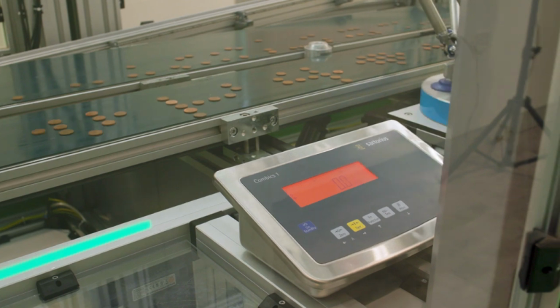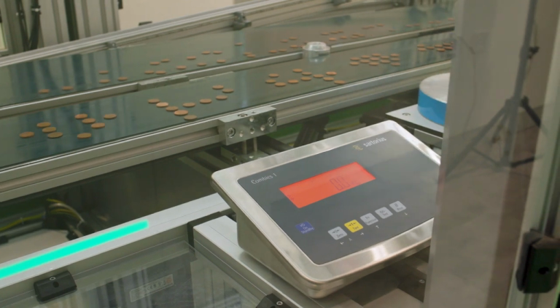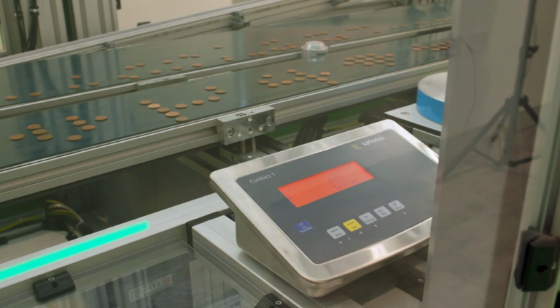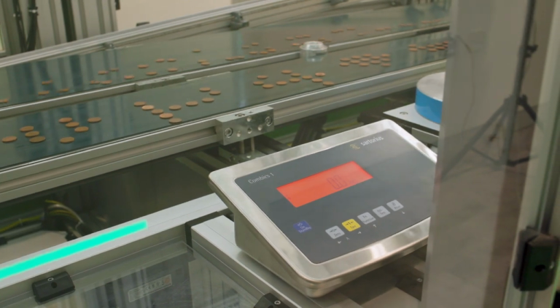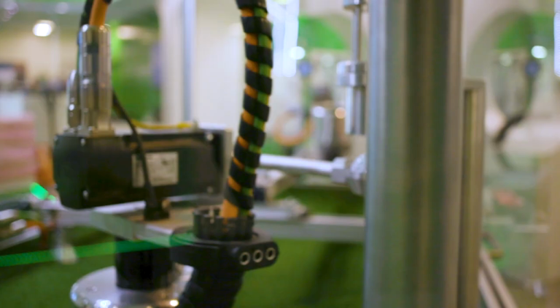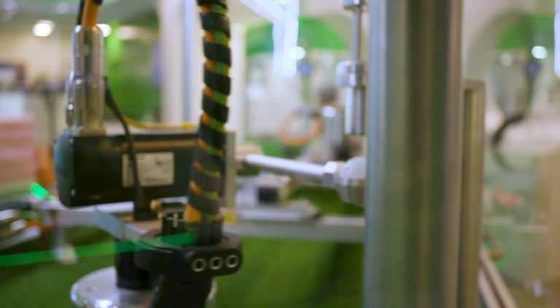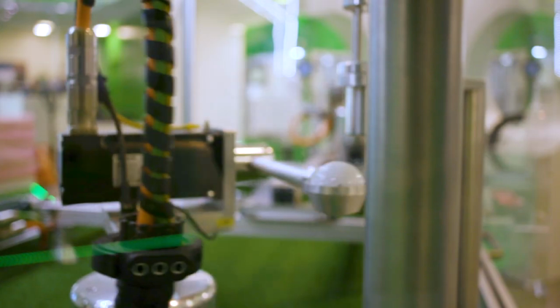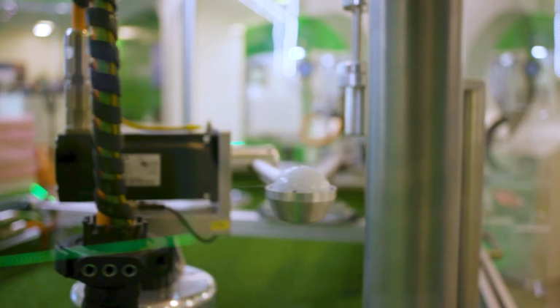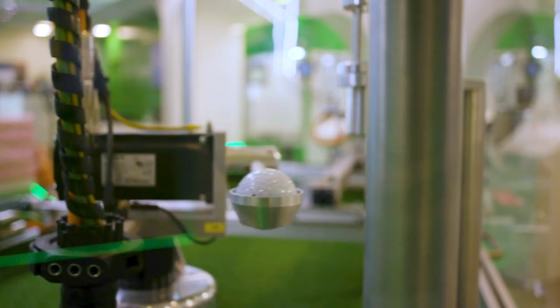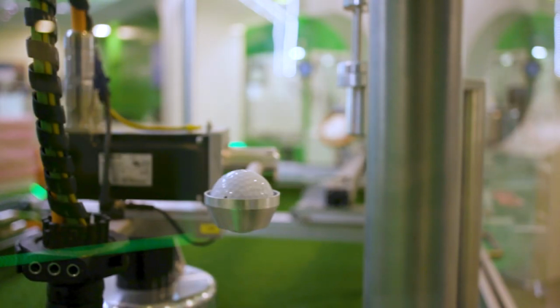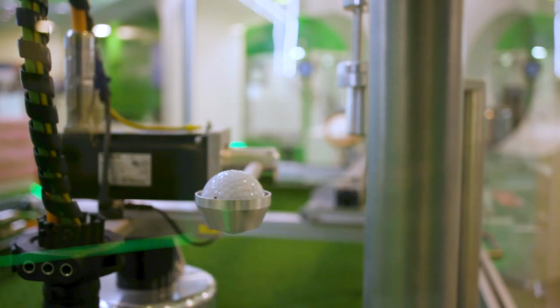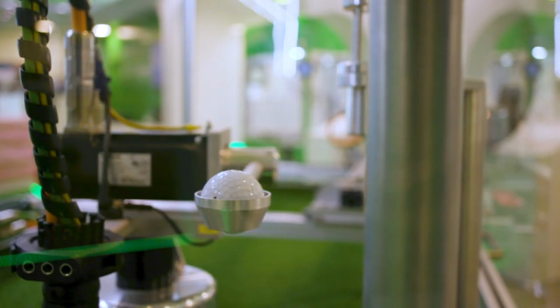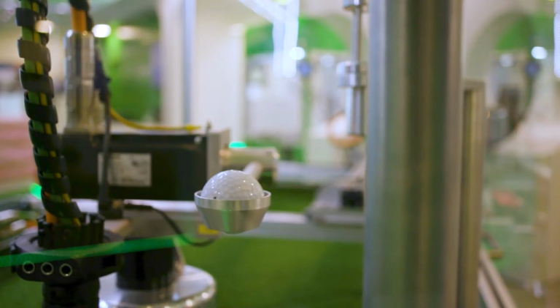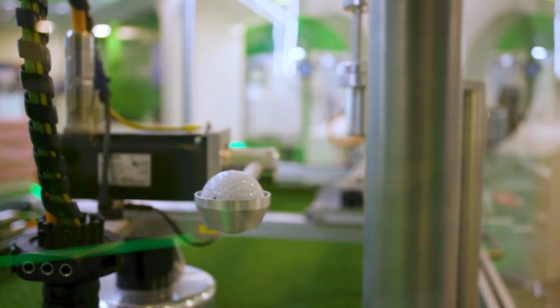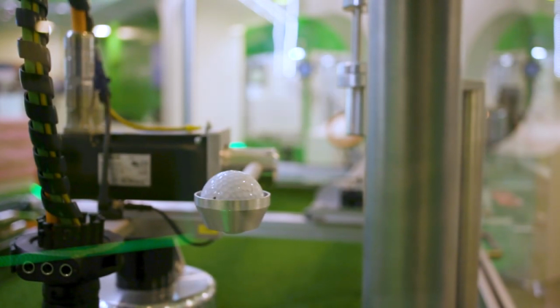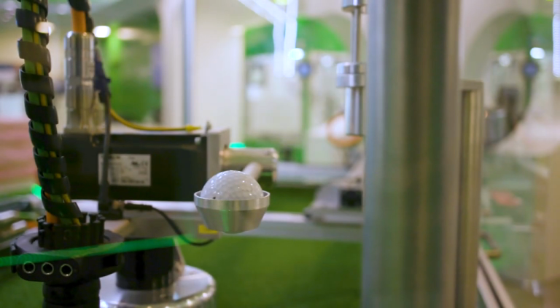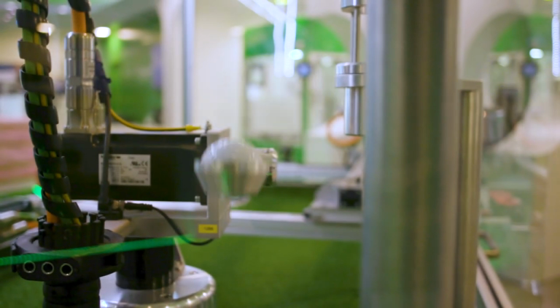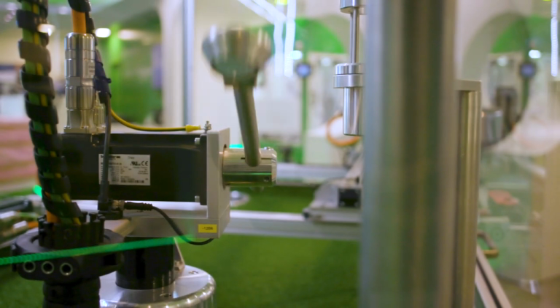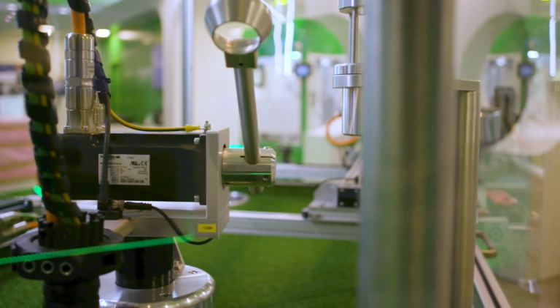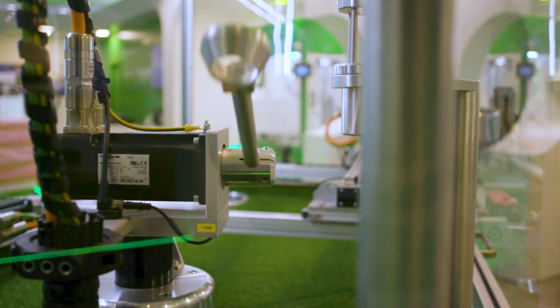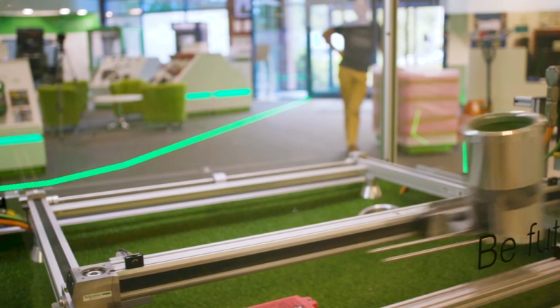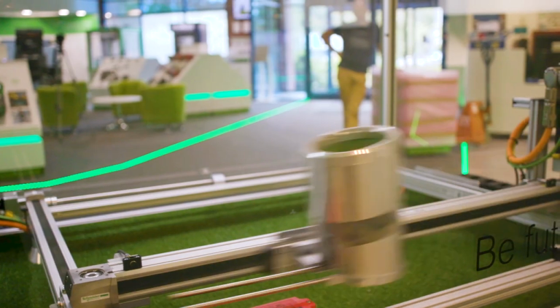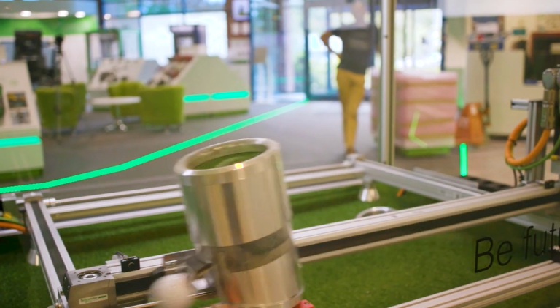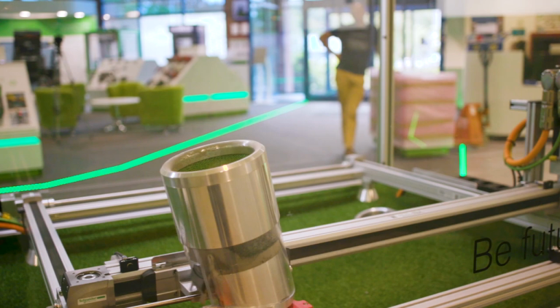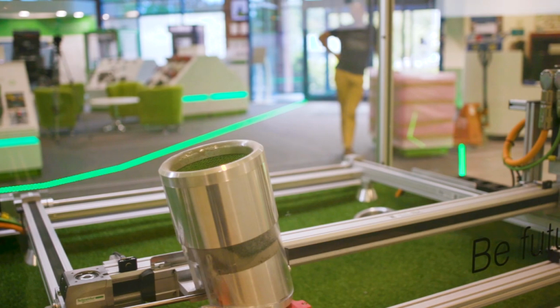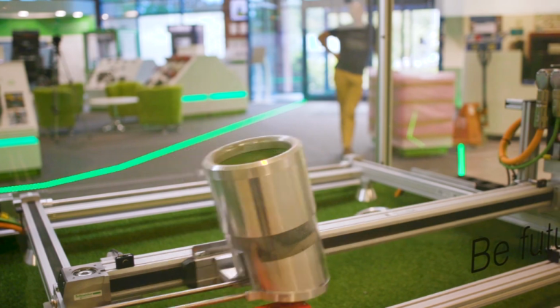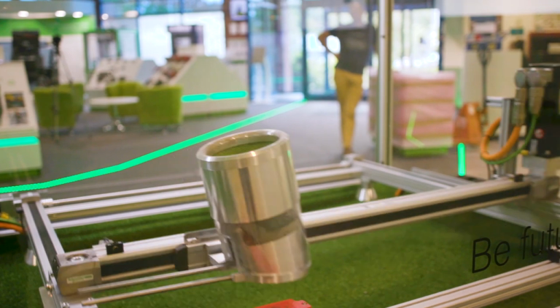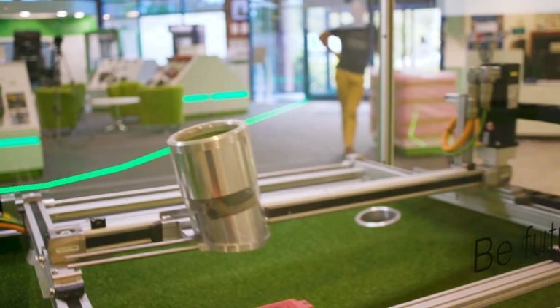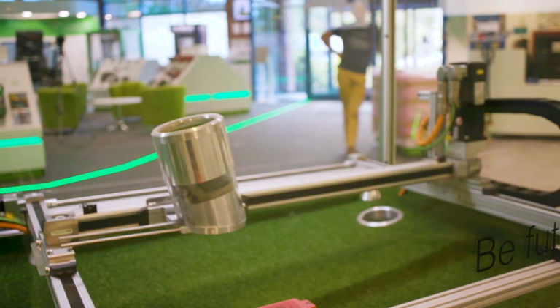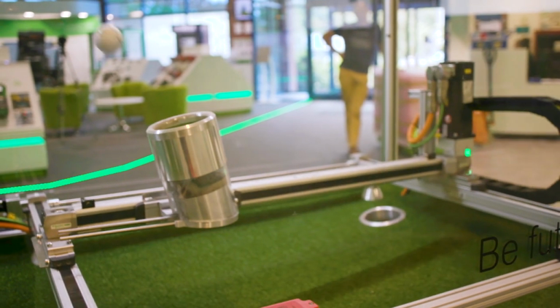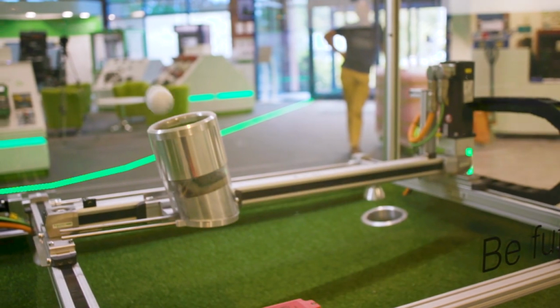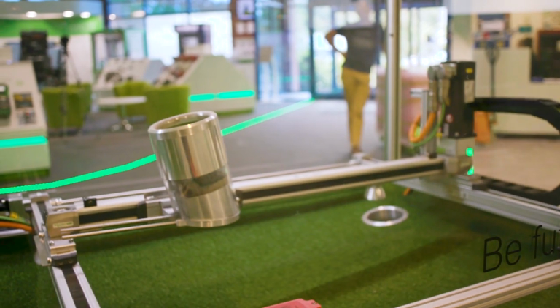To learn more about Schneider Electric's PackDrive 3 Delta robots, please come visit us at our Innovation Hub.